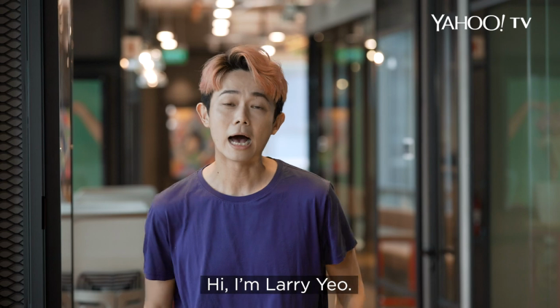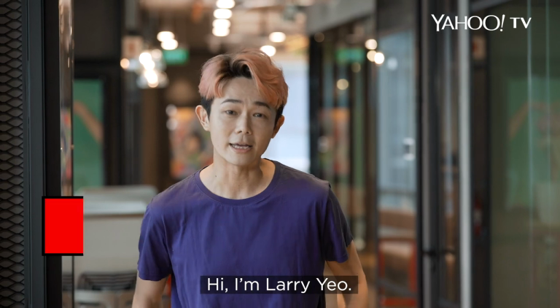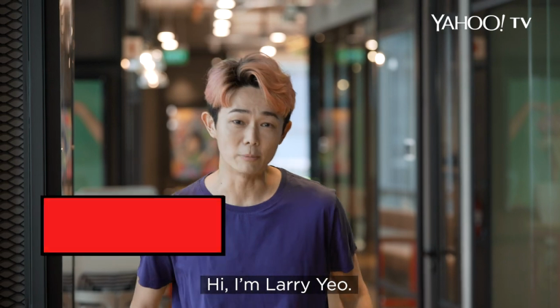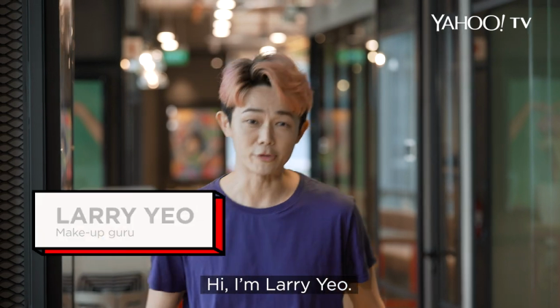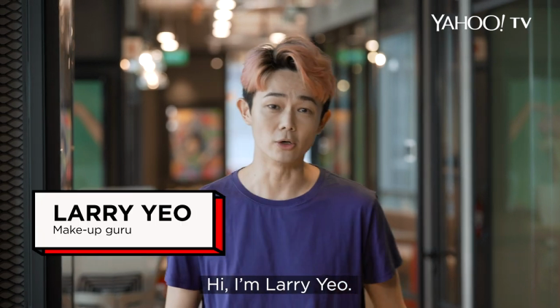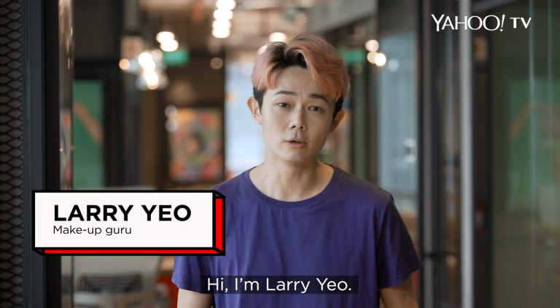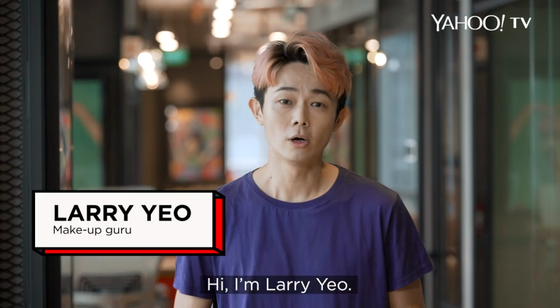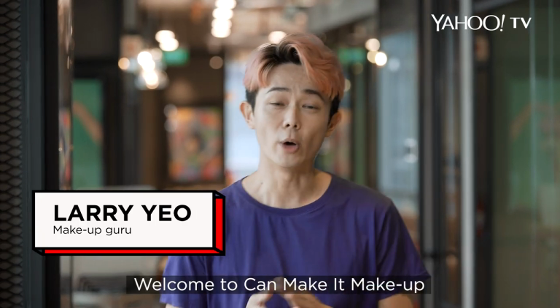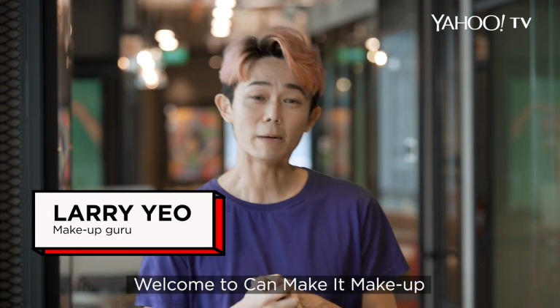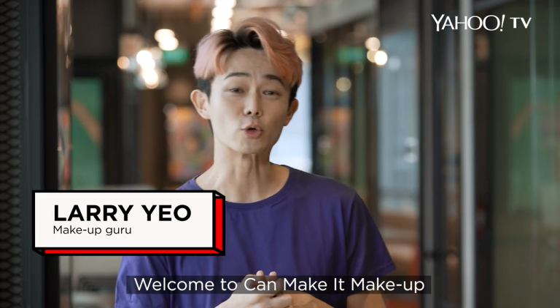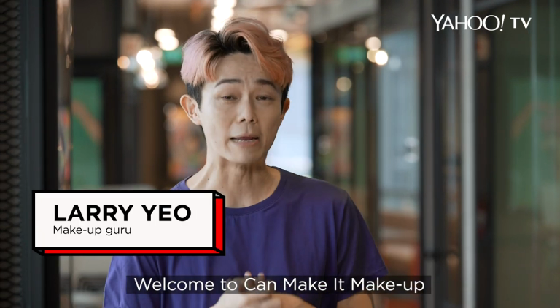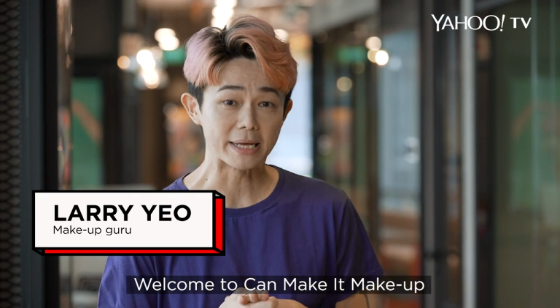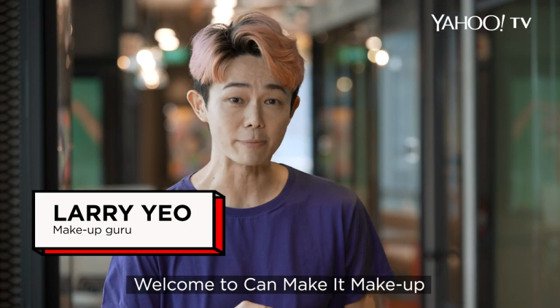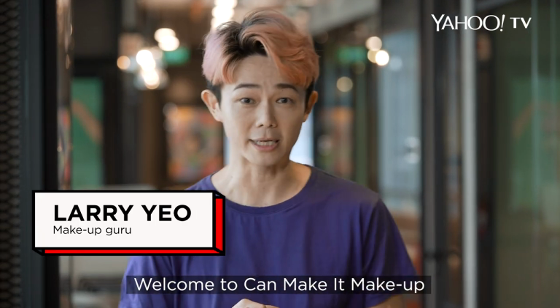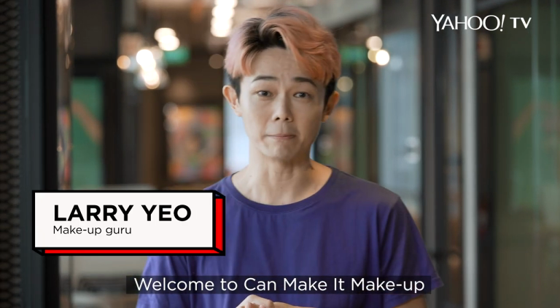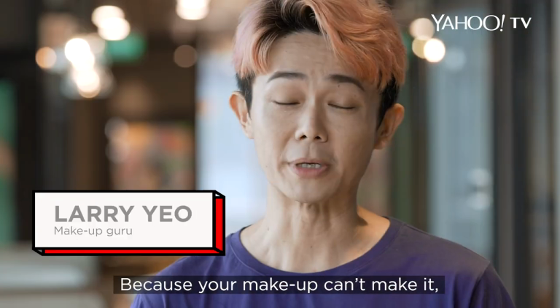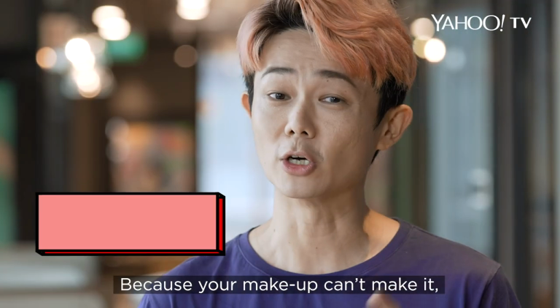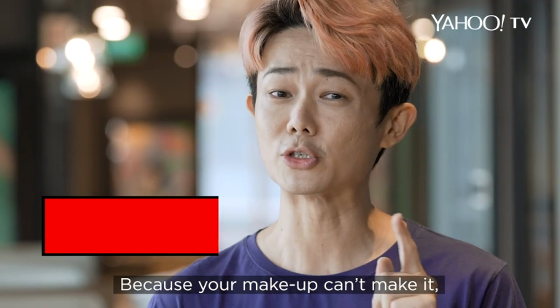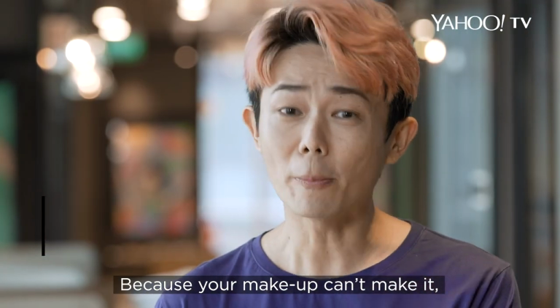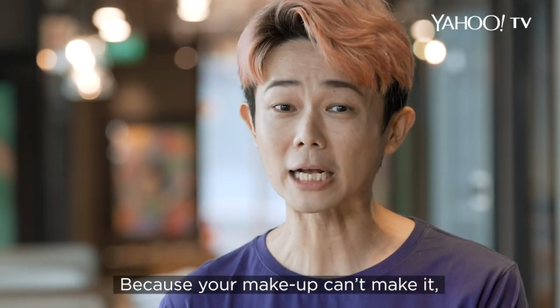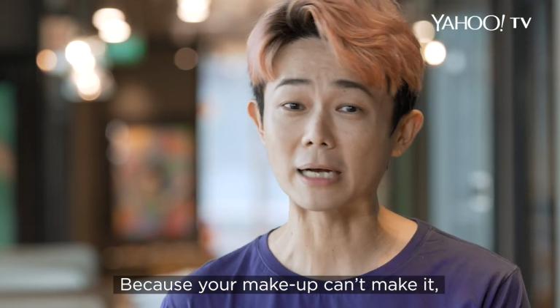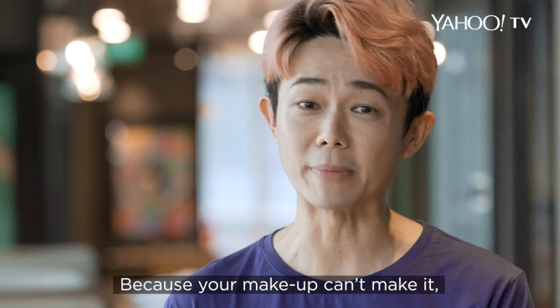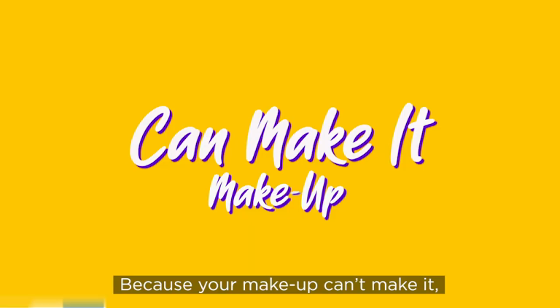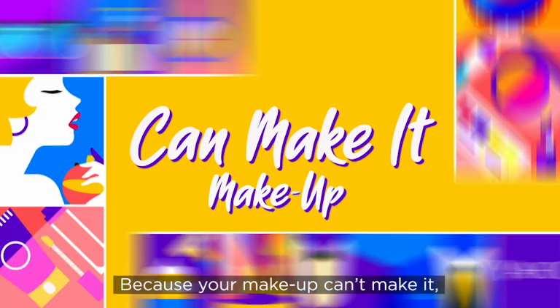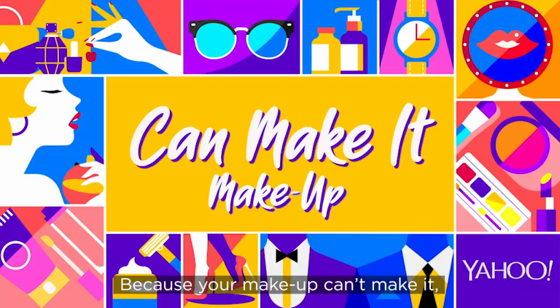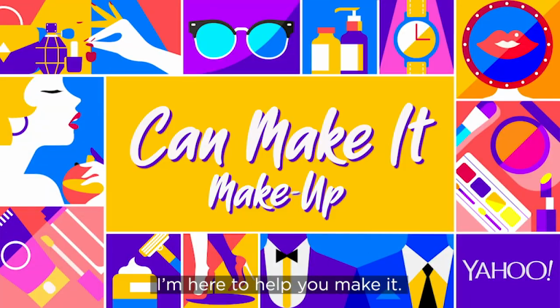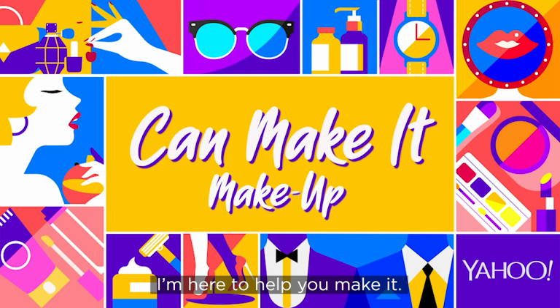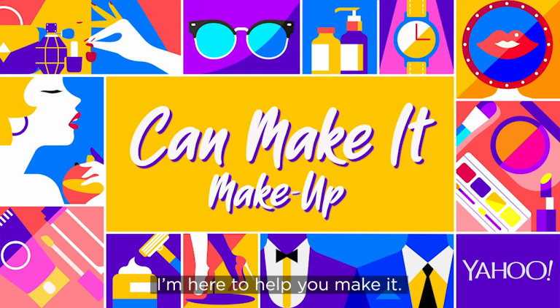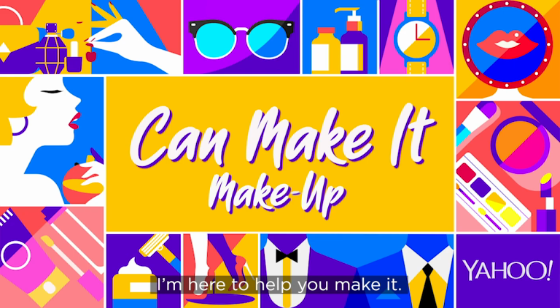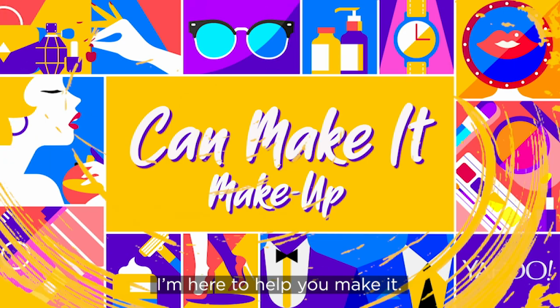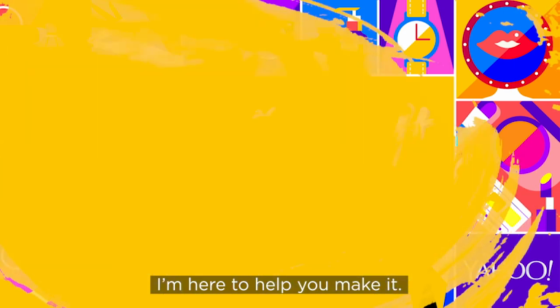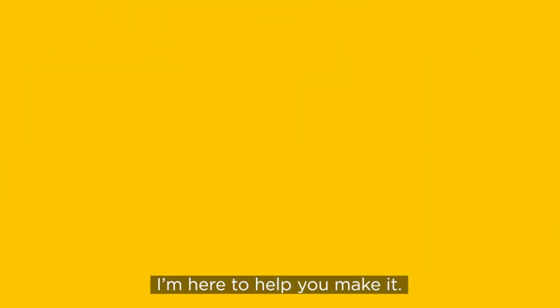Hi, I'm Larry Yeo. Welcome to Can Make It Makeup. Because your makeup can't make it, I'm here to help you make it.